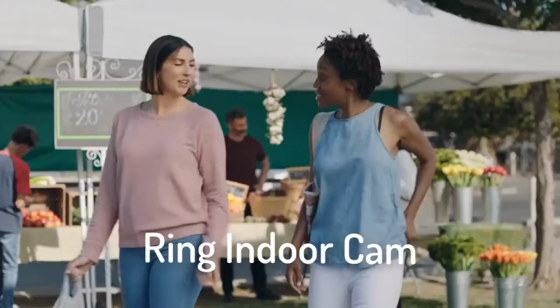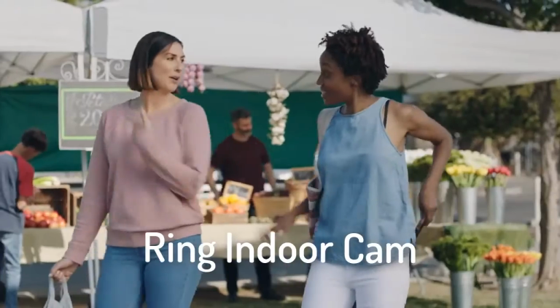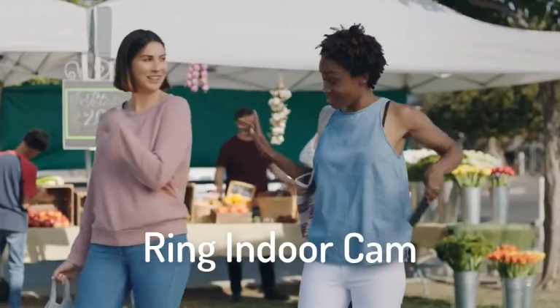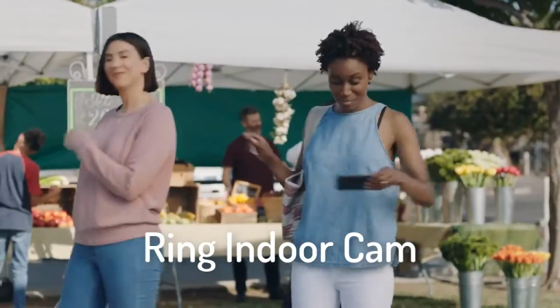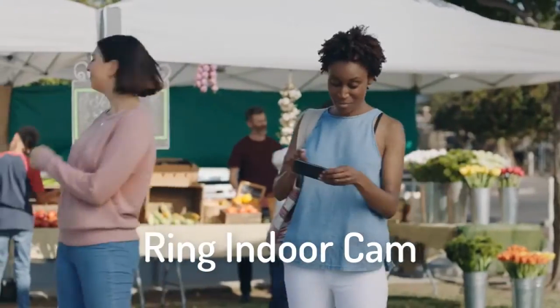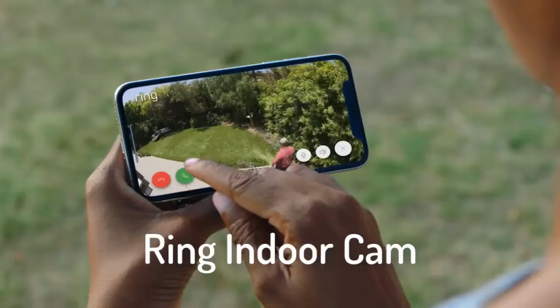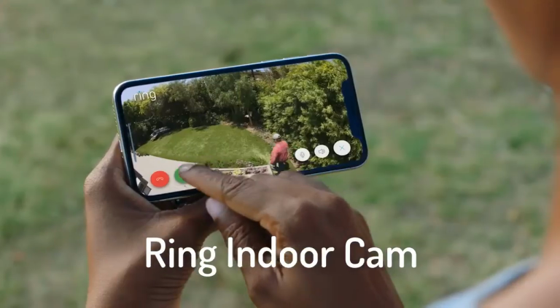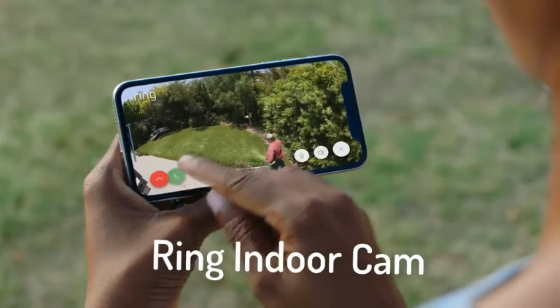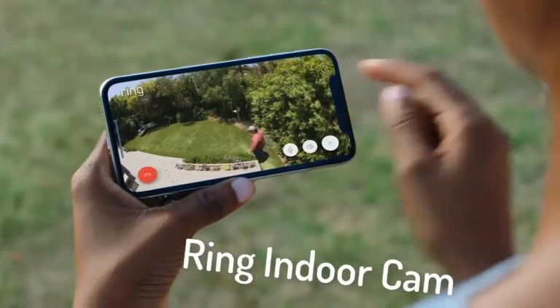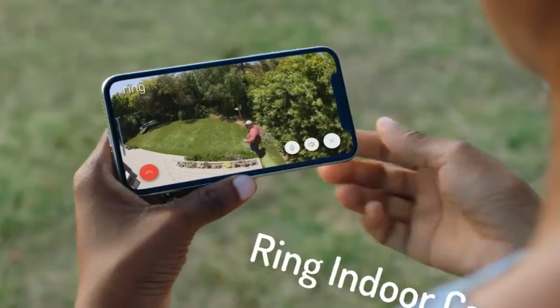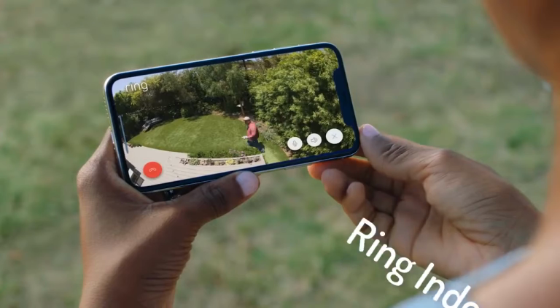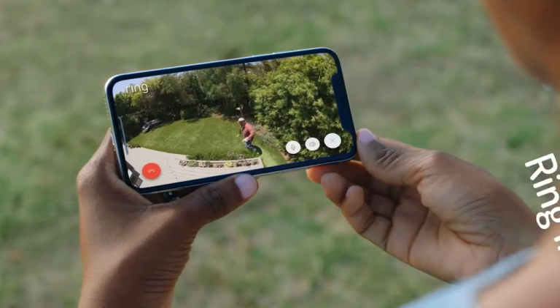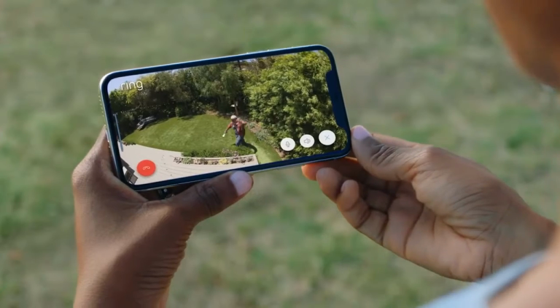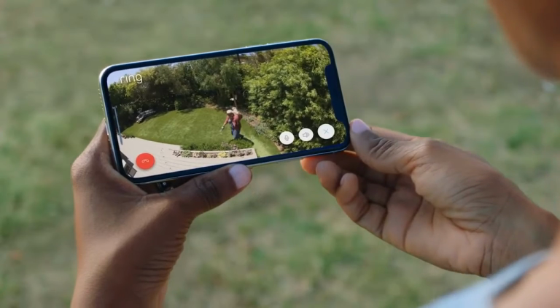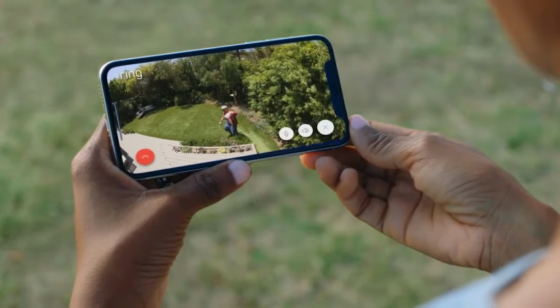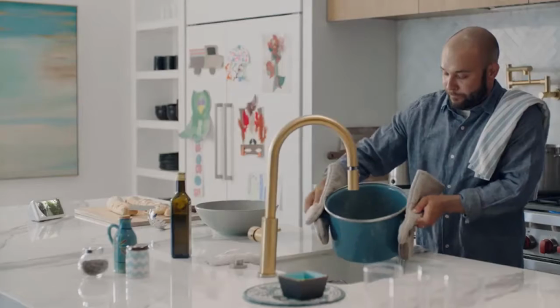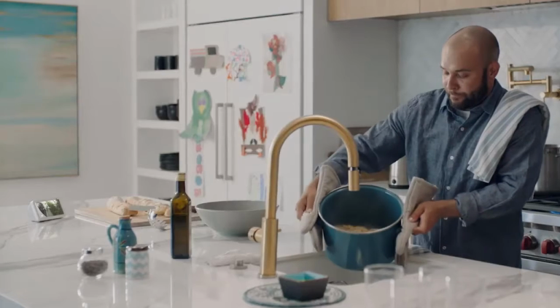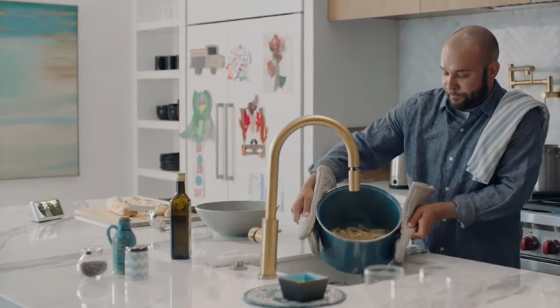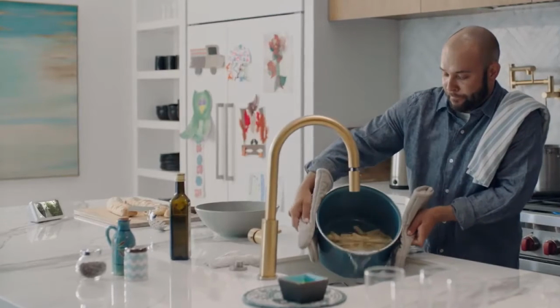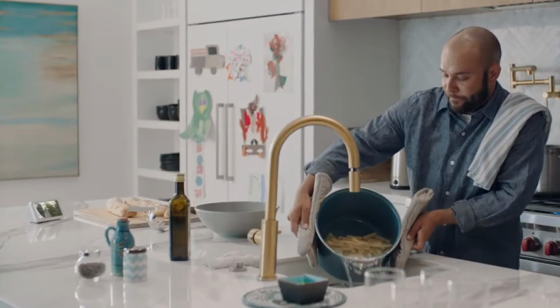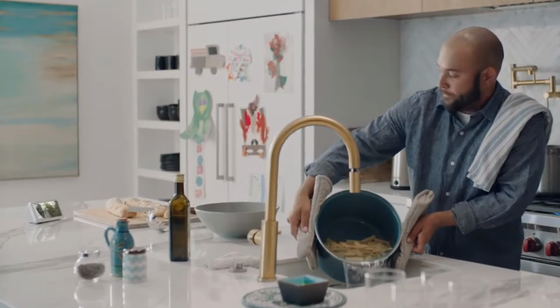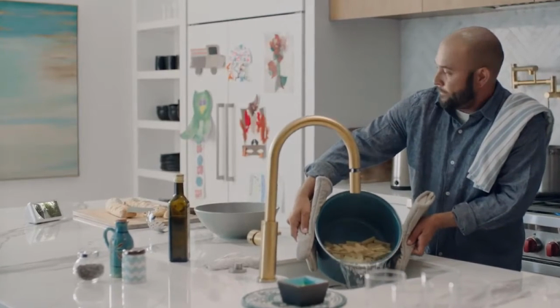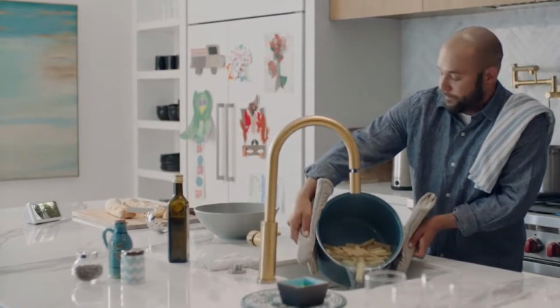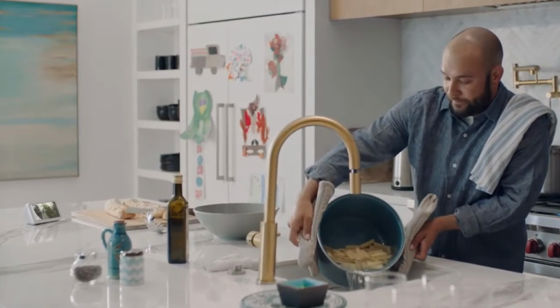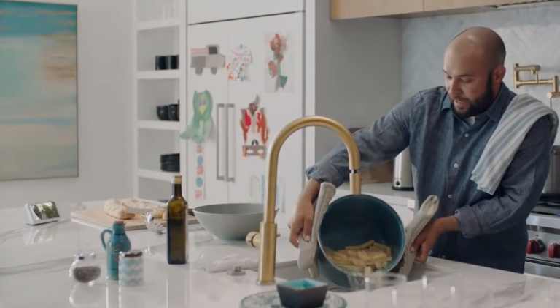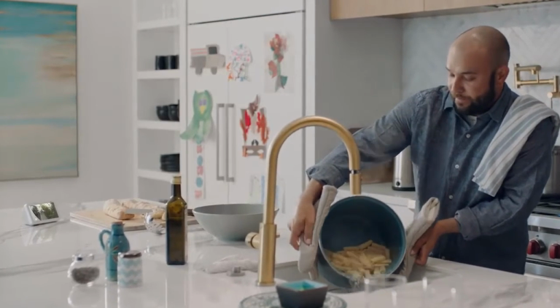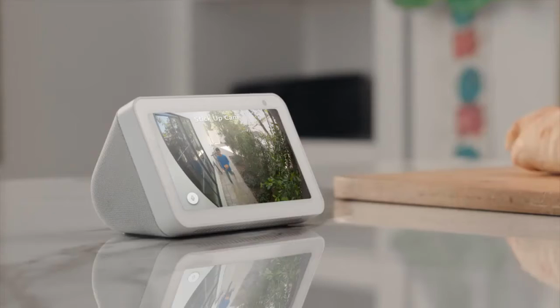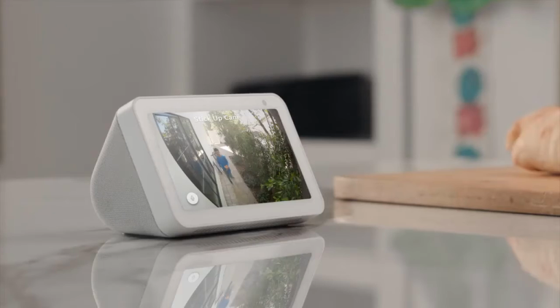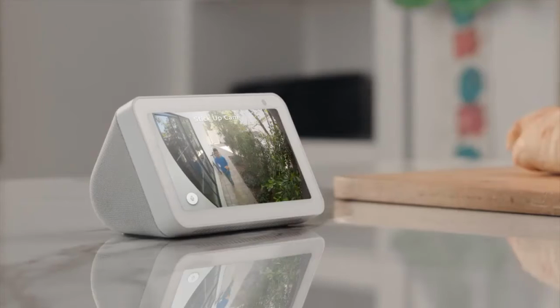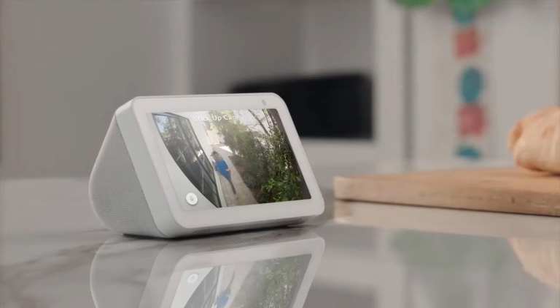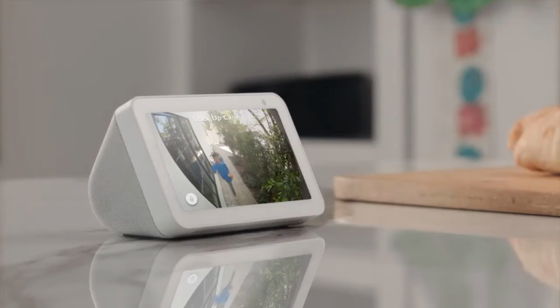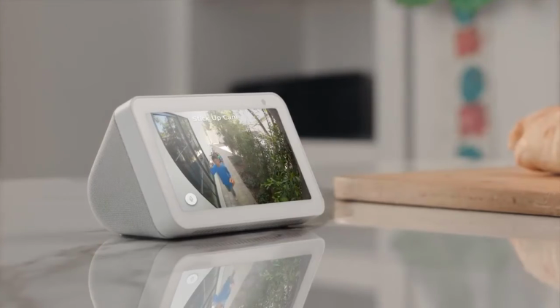It's got two-way talk. Hey, Eddie. And it works with Alexa. Hey, bud. Hi, dad.